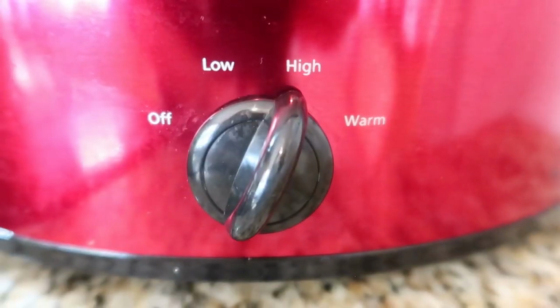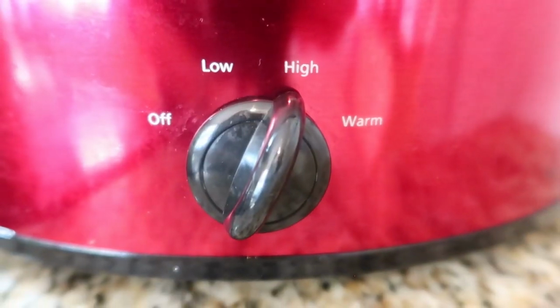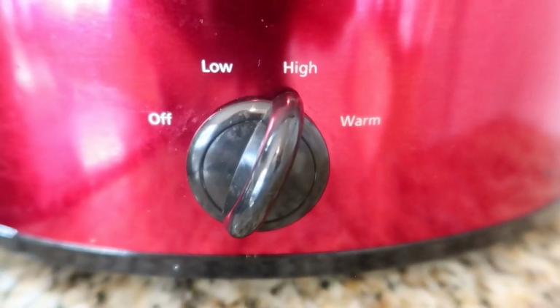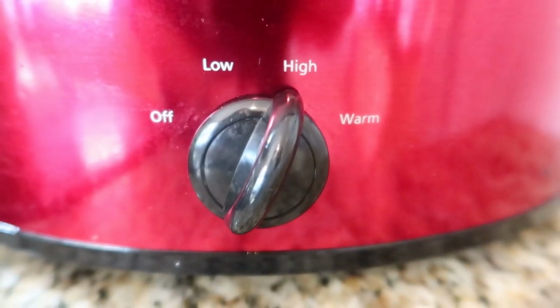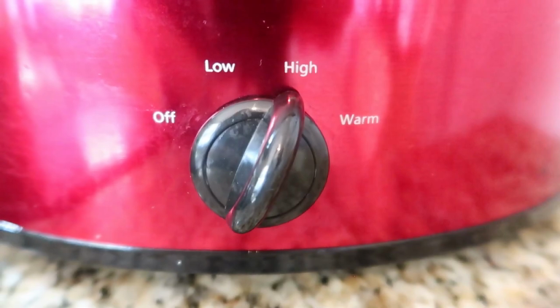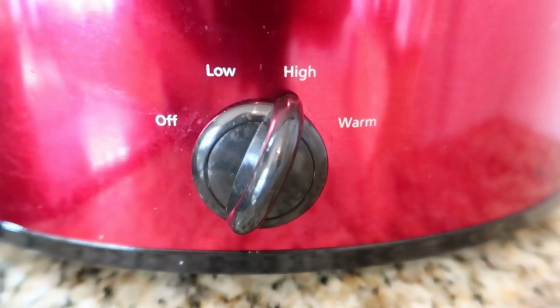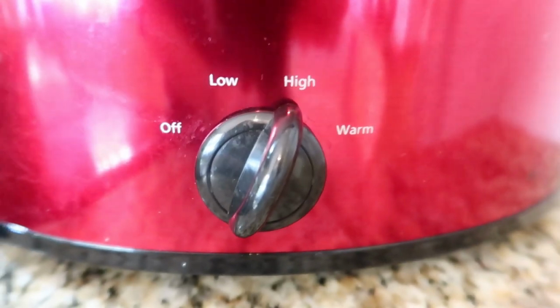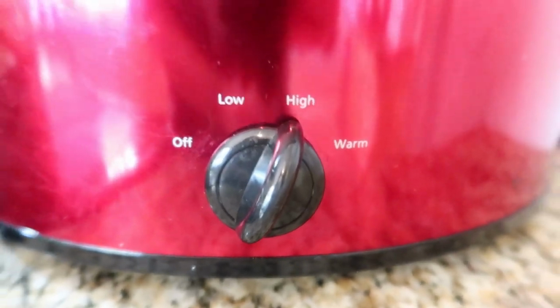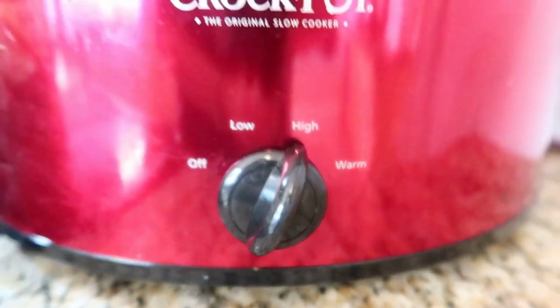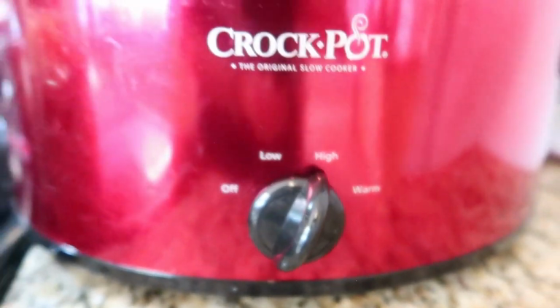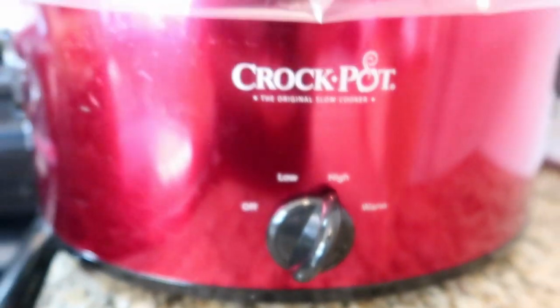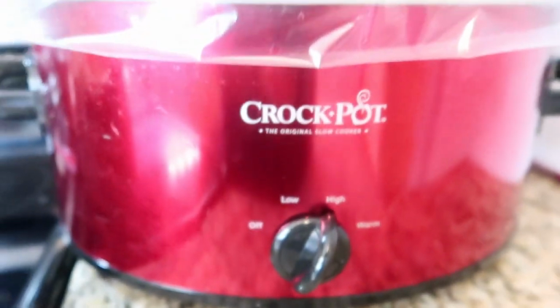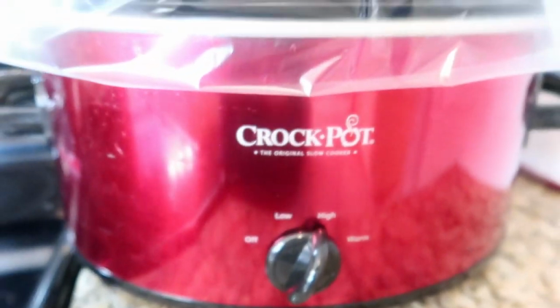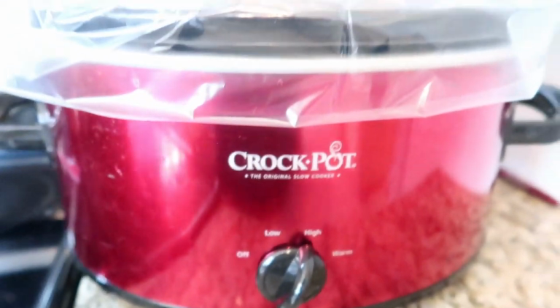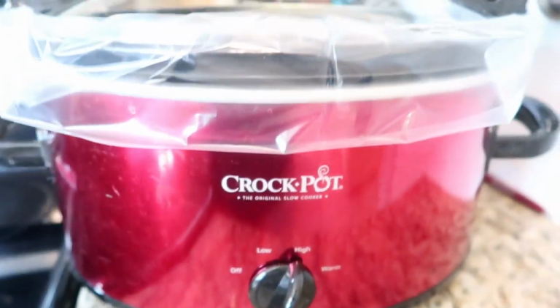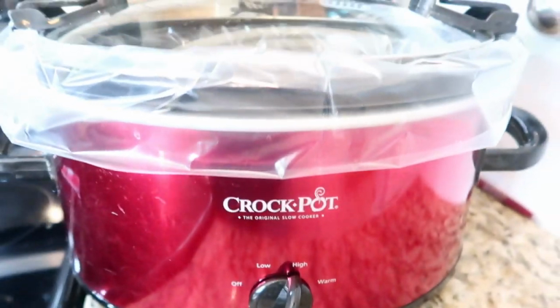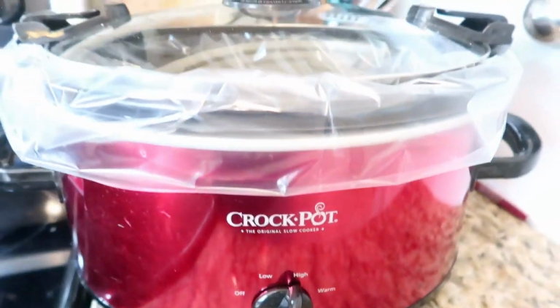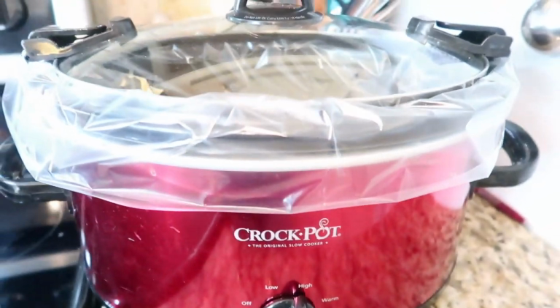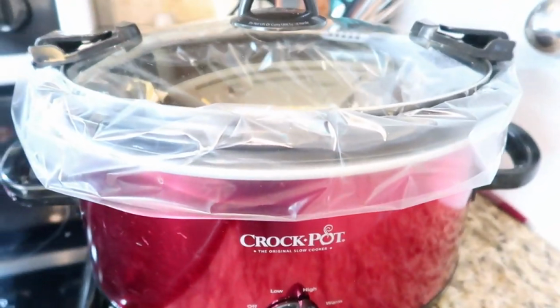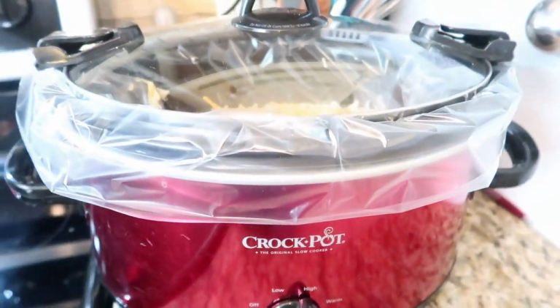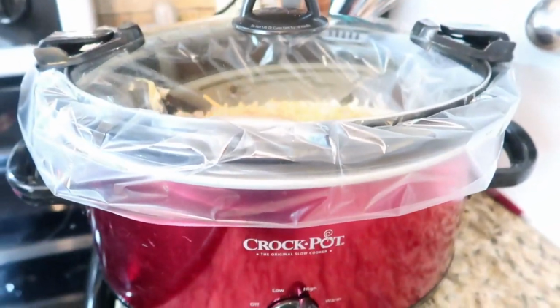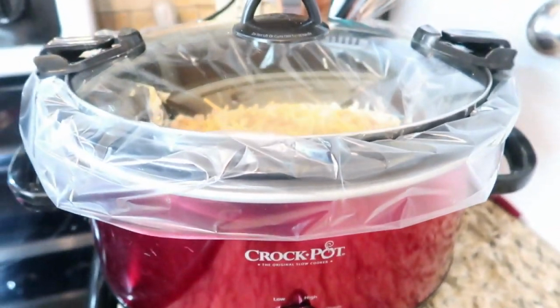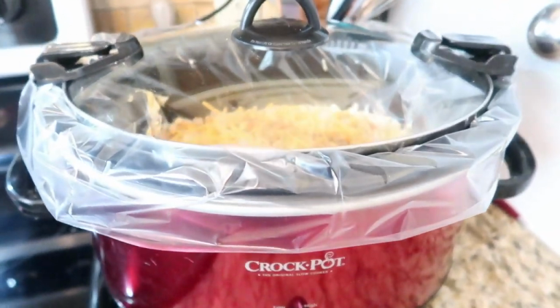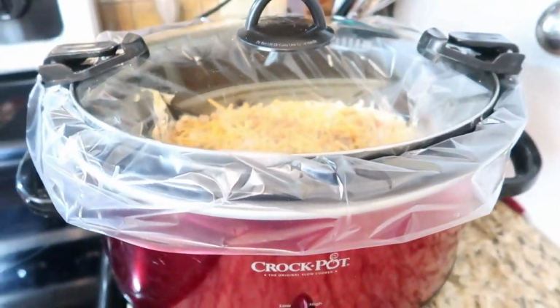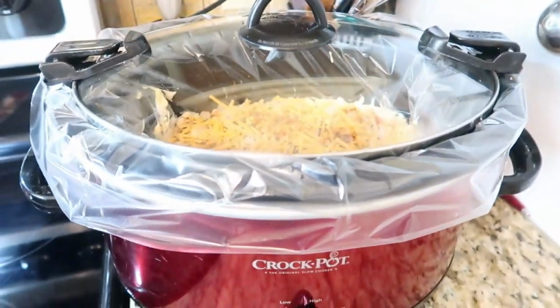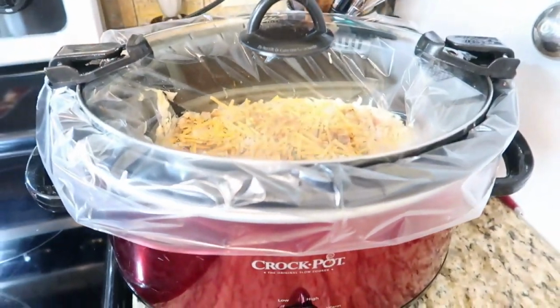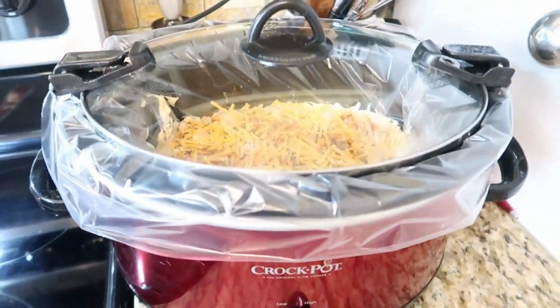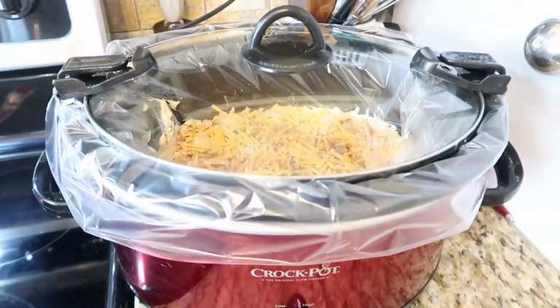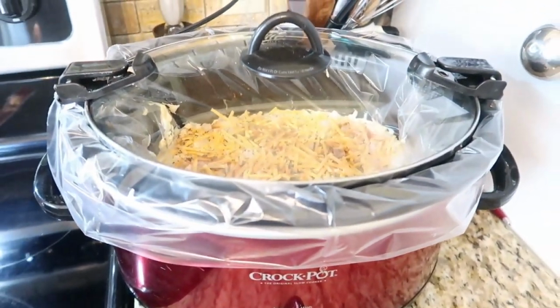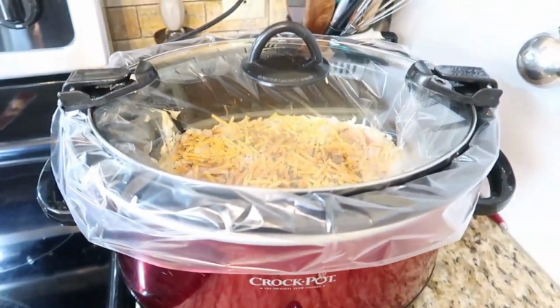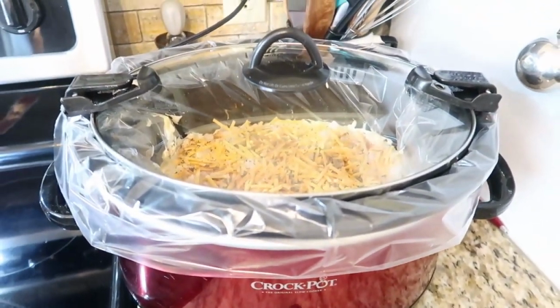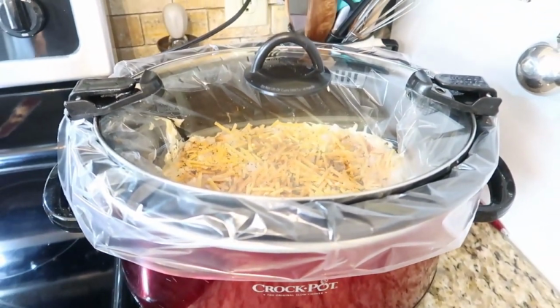Place the lid on it and you can cook that on high for four to six hours, or on low for six.